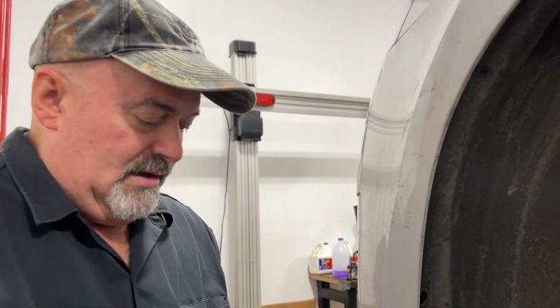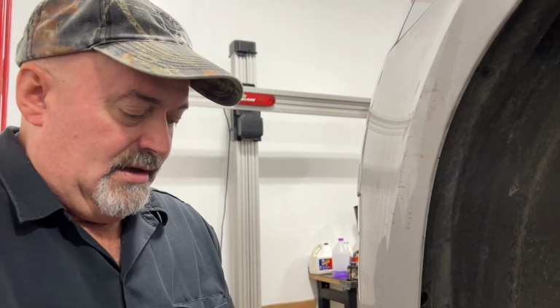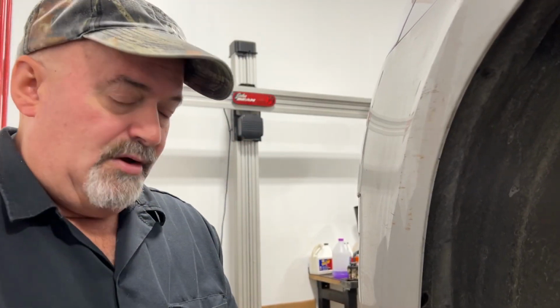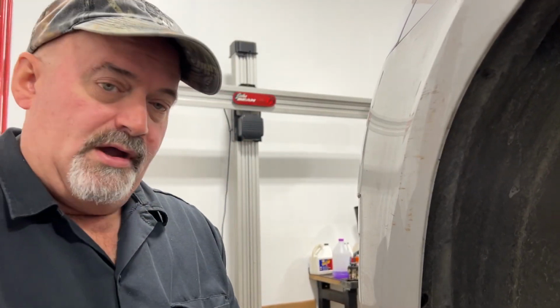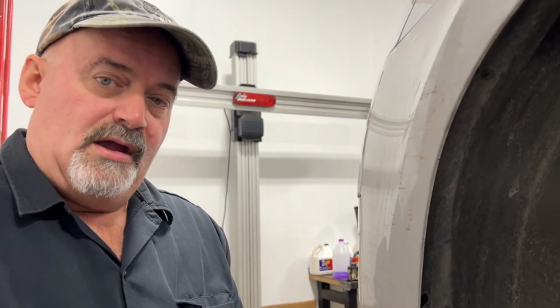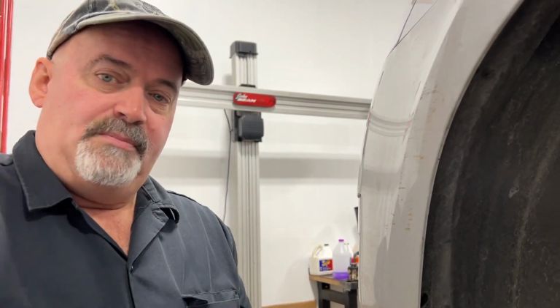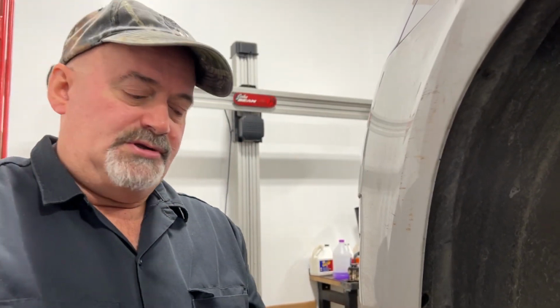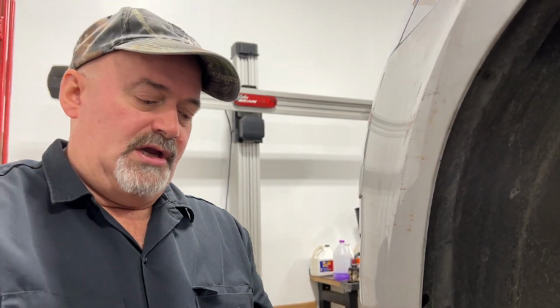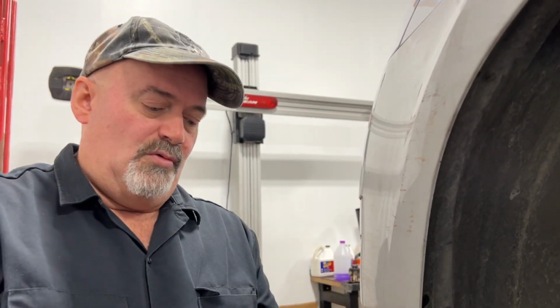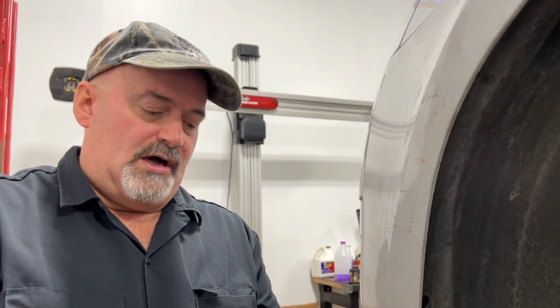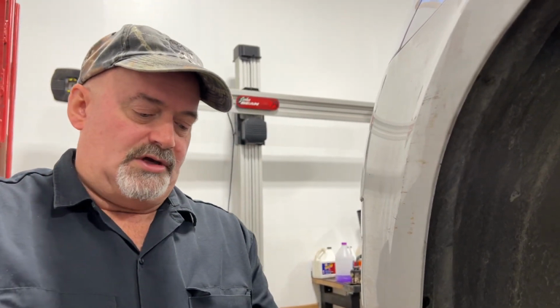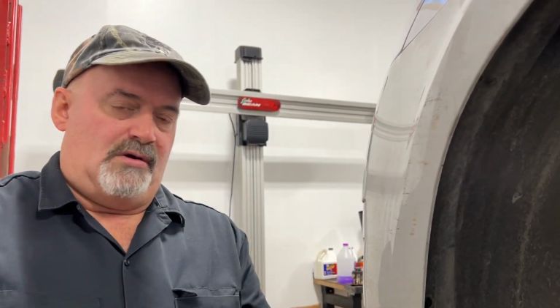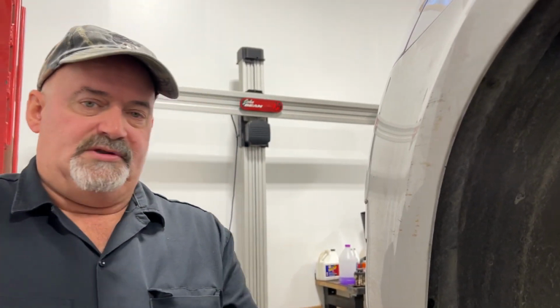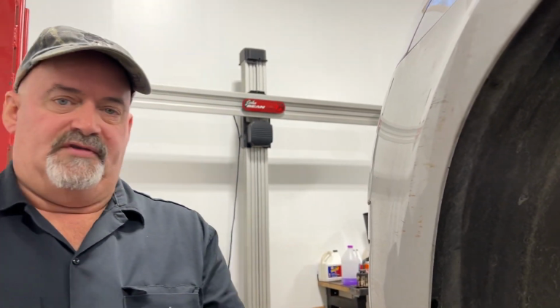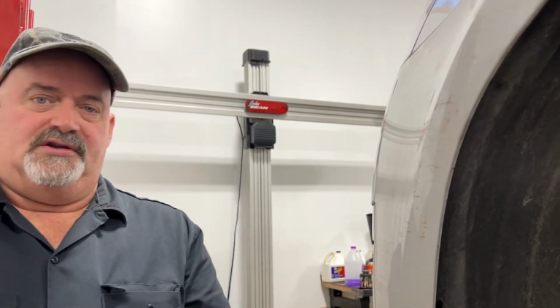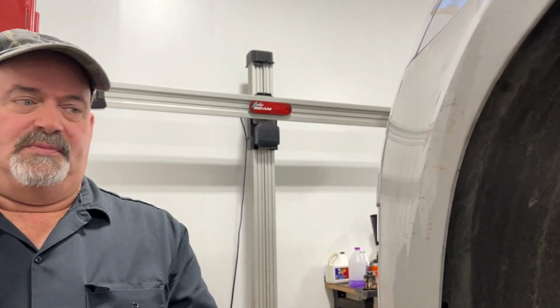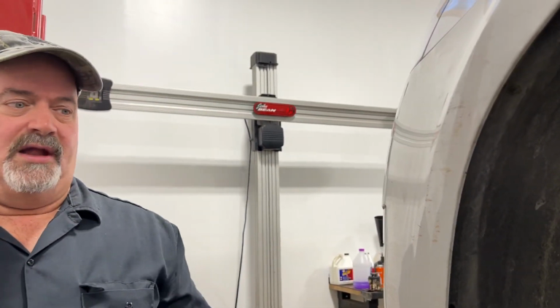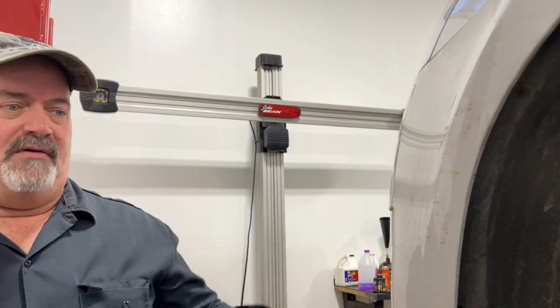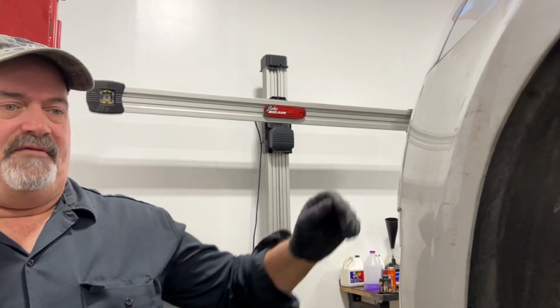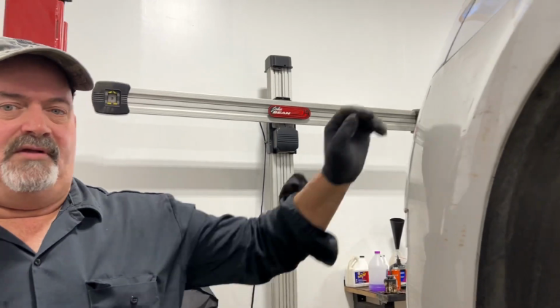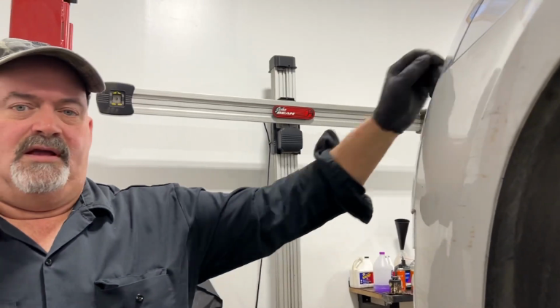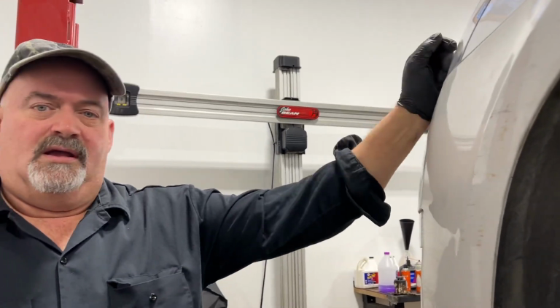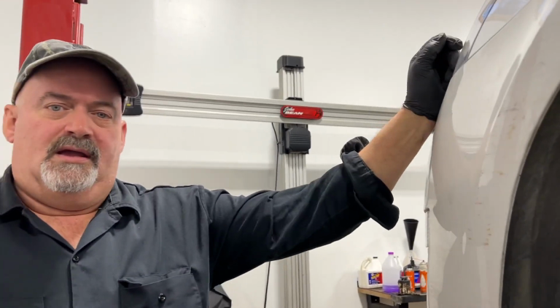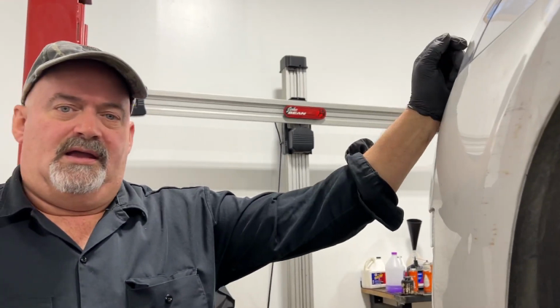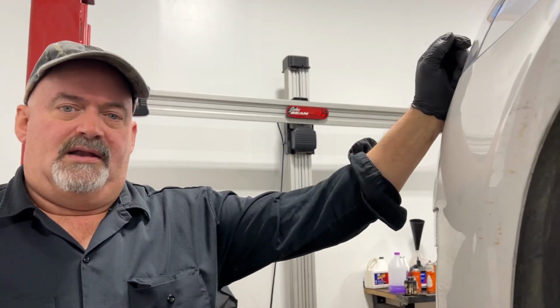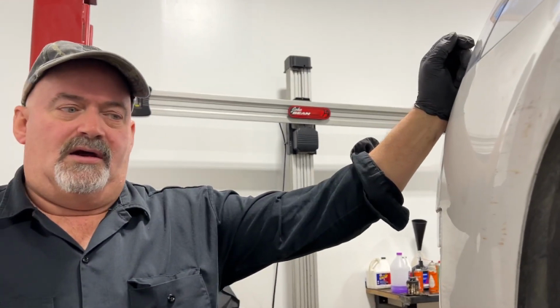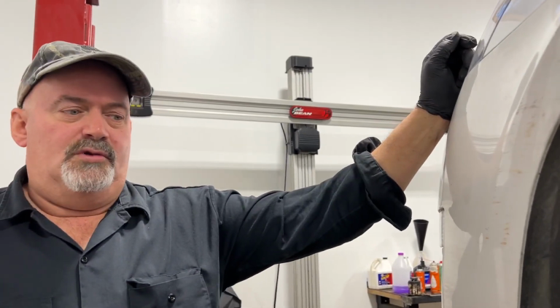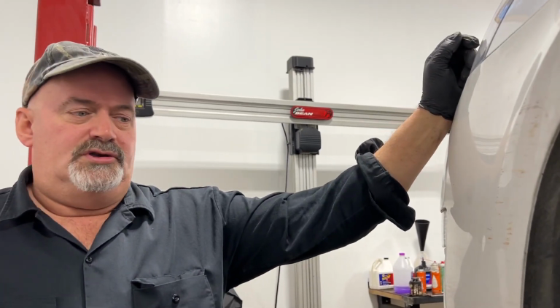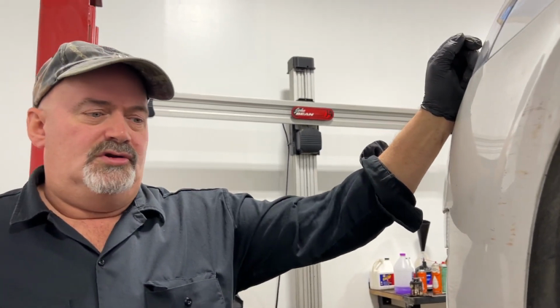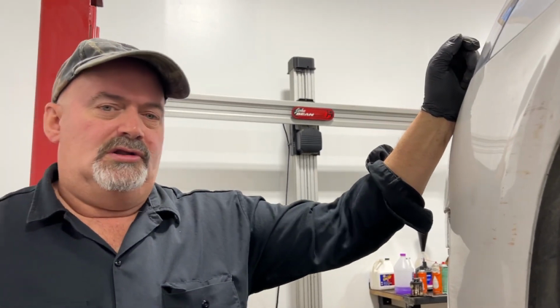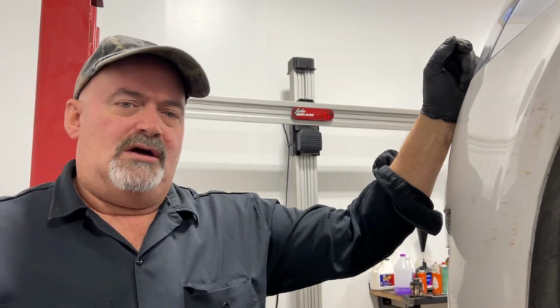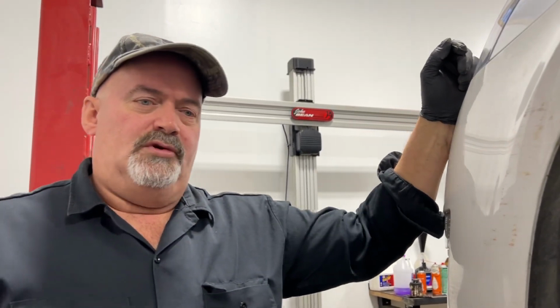Anyway, I appreciate you watching. I hope this video has been helpful, and I wish you good luck with your repairs. Have a good one.